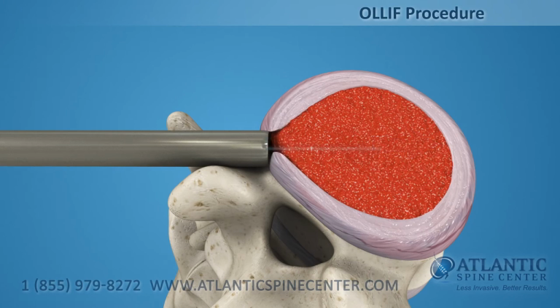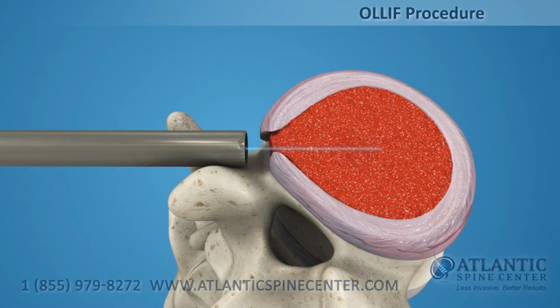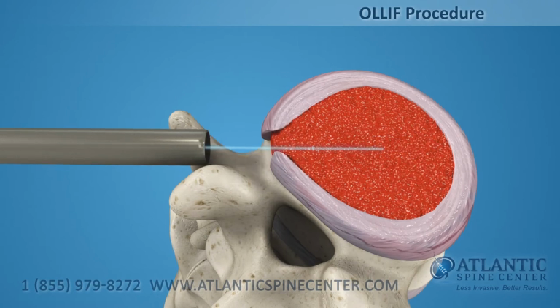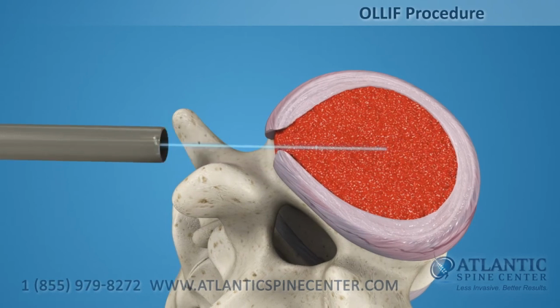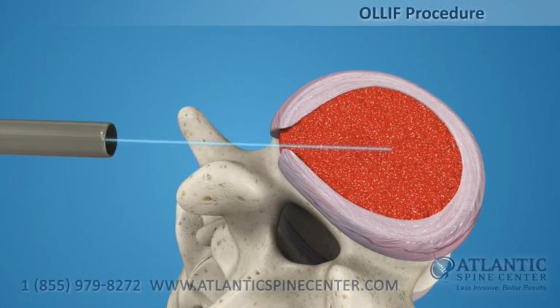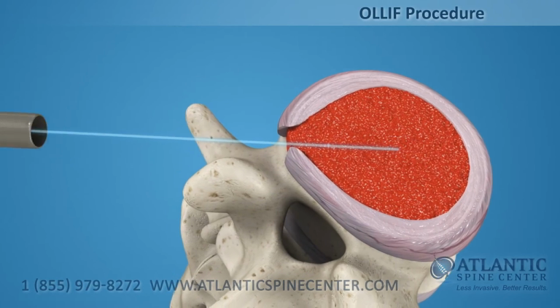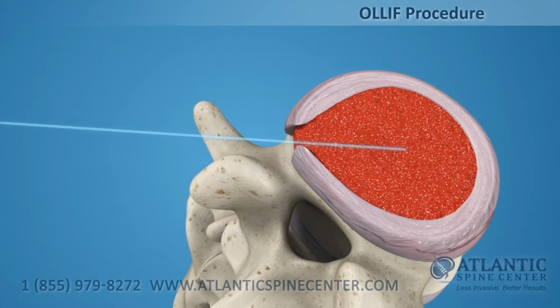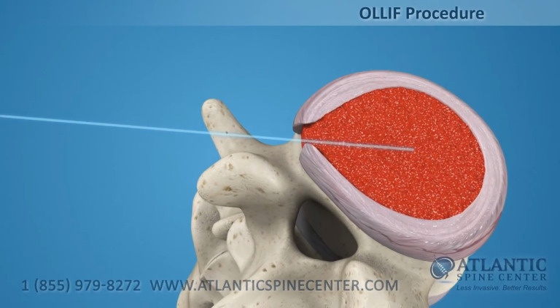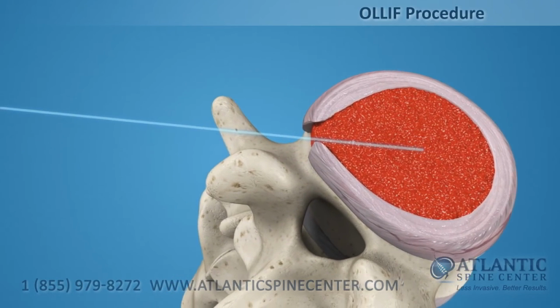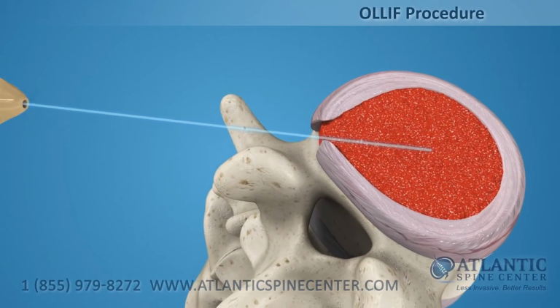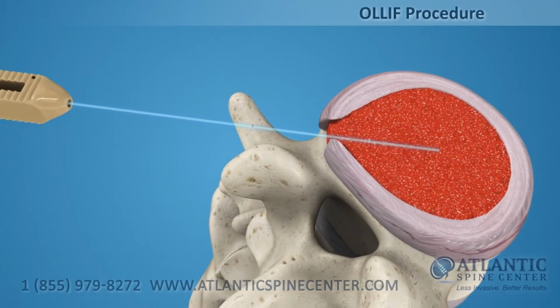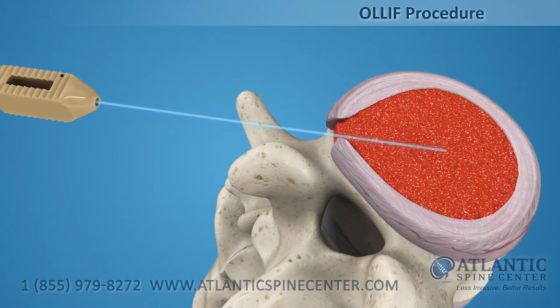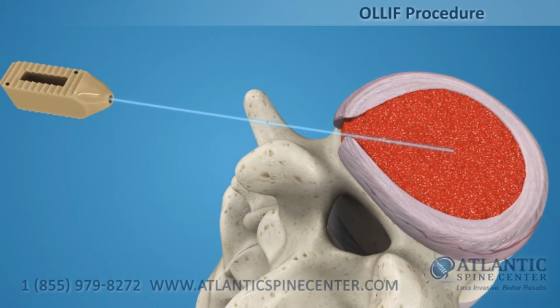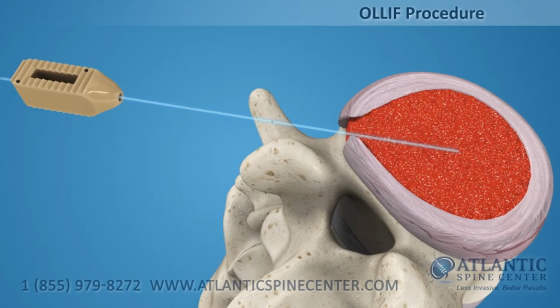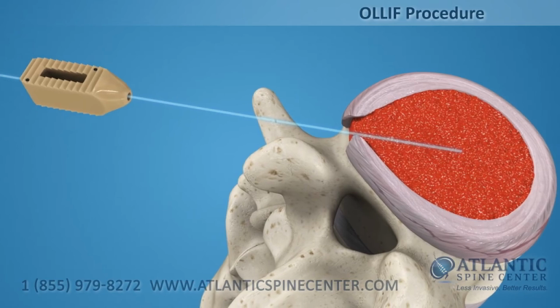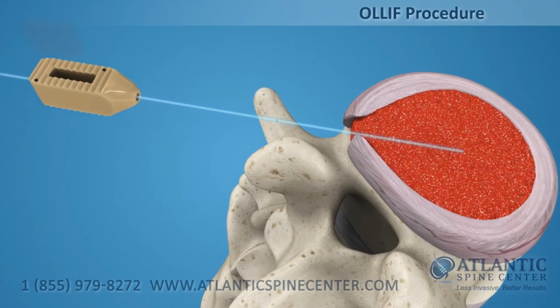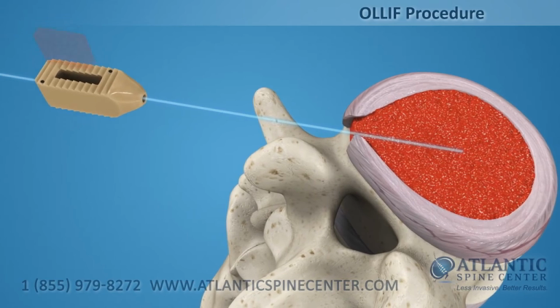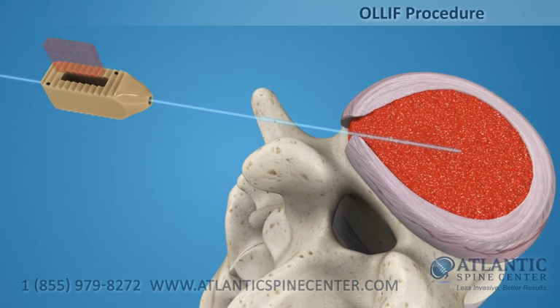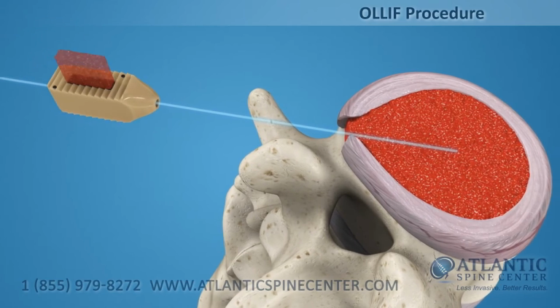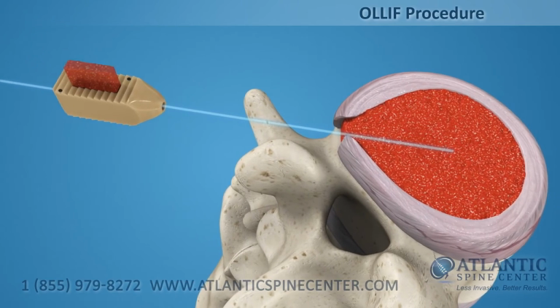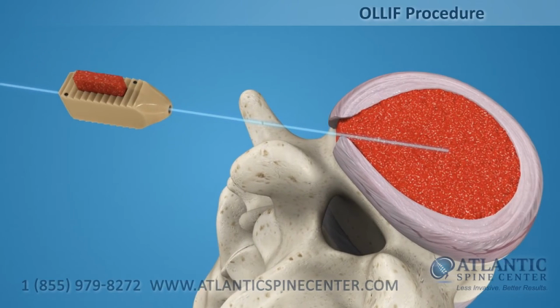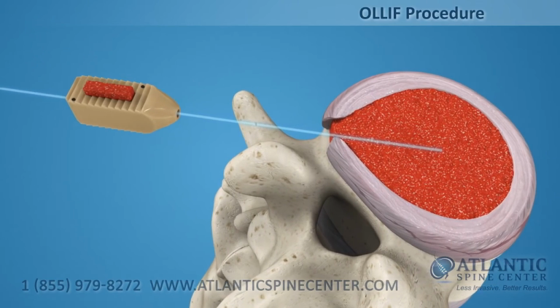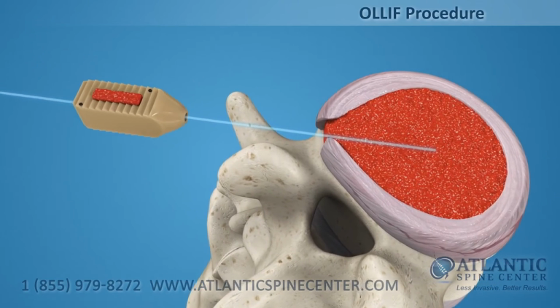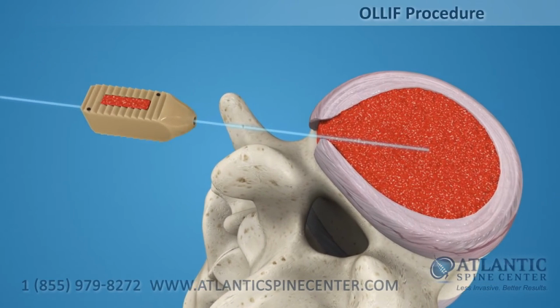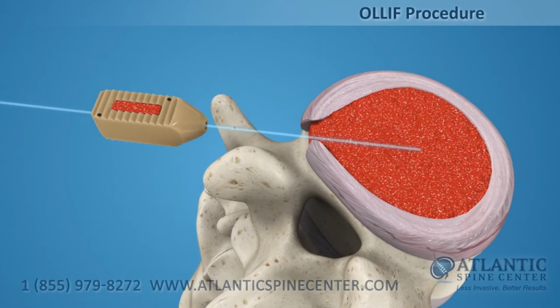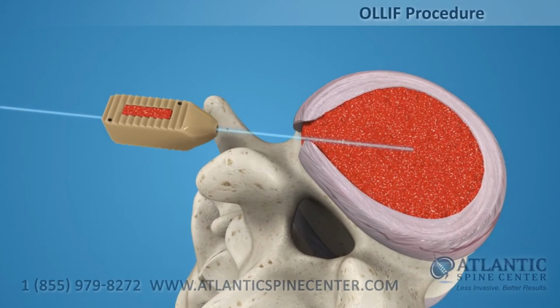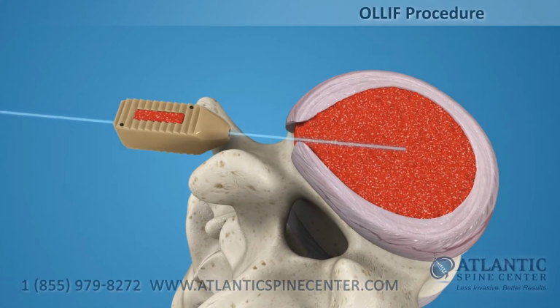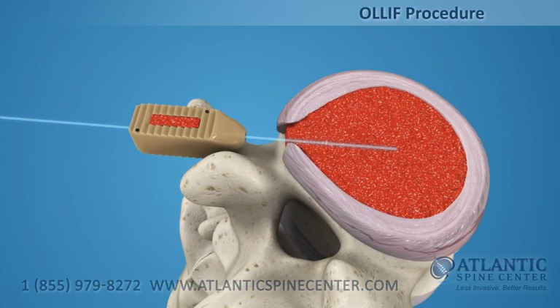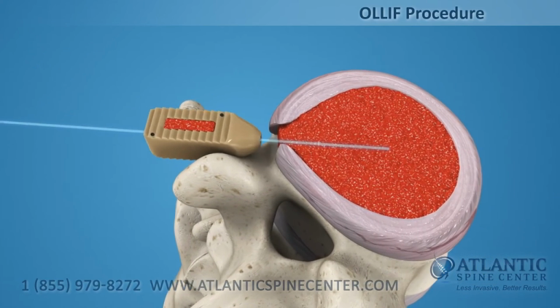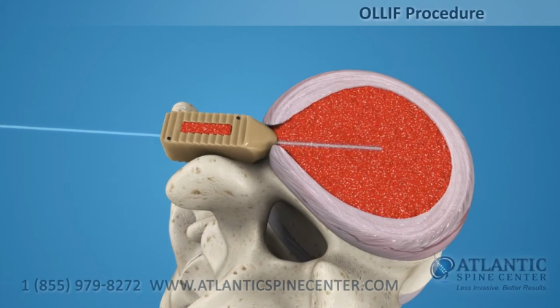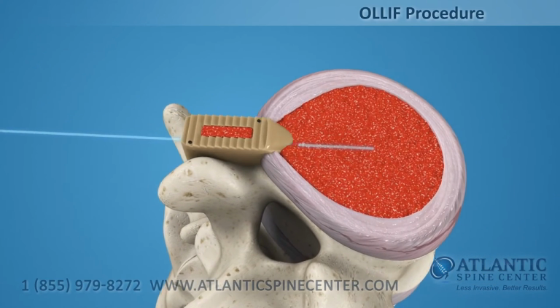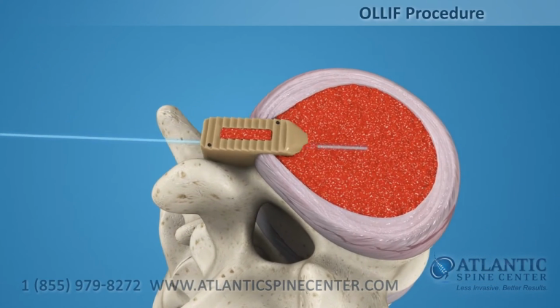After the disc is prepared, a biocompatible polymer implant is filled with bone graft material and placed in the disc space.